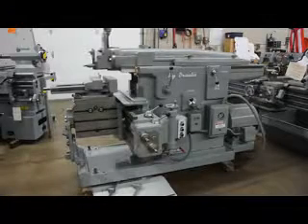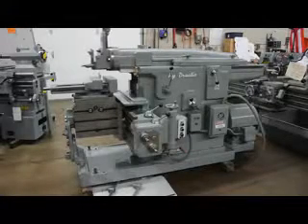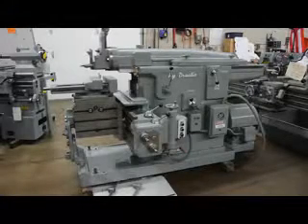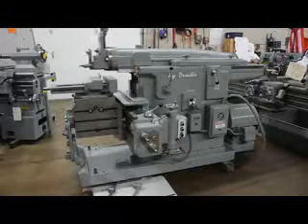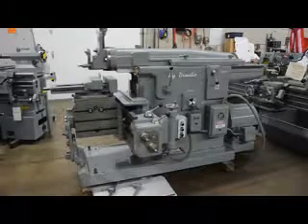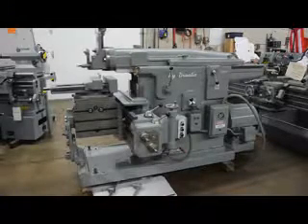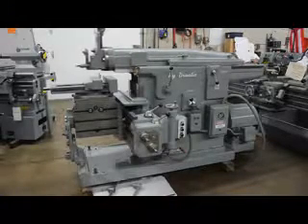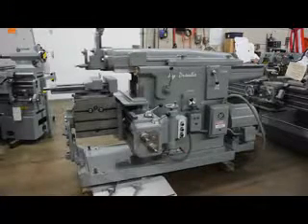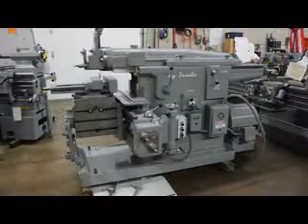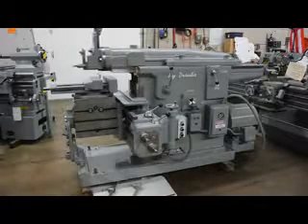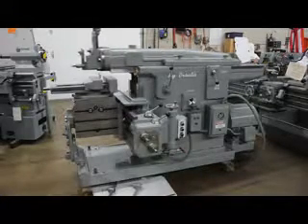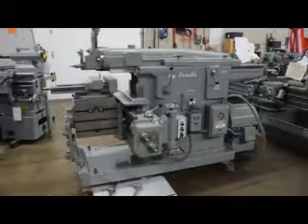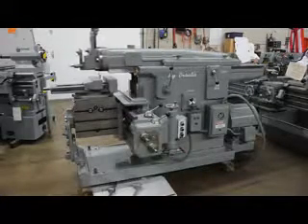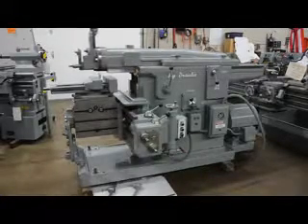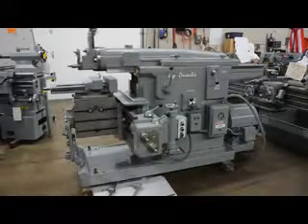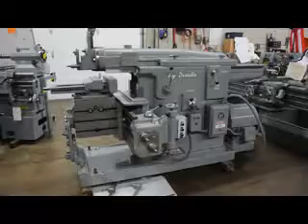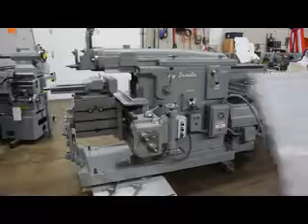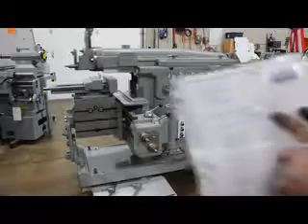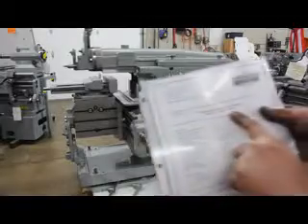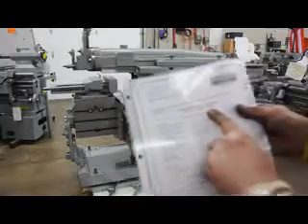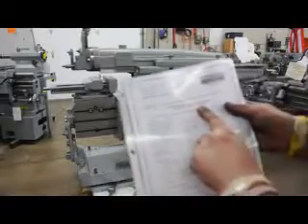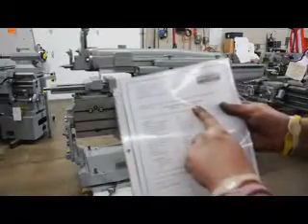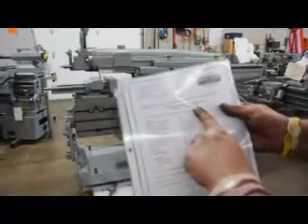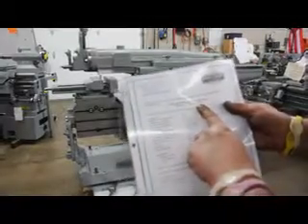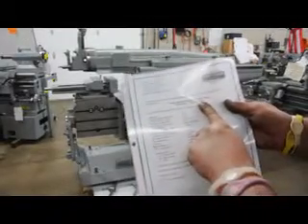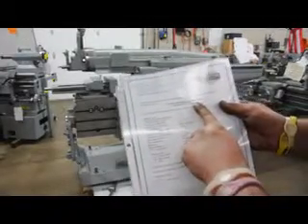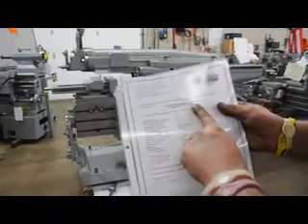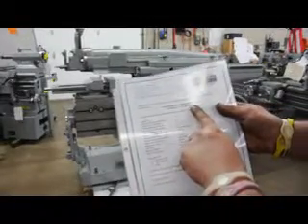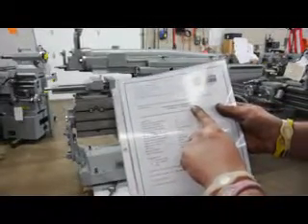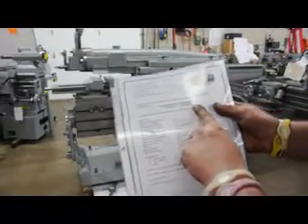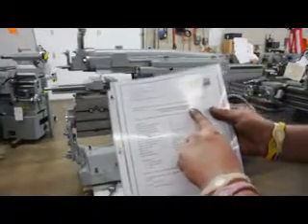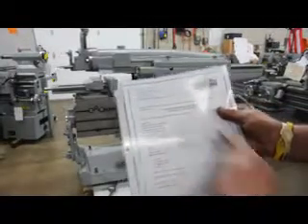This is a model 24-inch, and the serial number is 61H — H as in Hotel, C as in Charlie — 08.